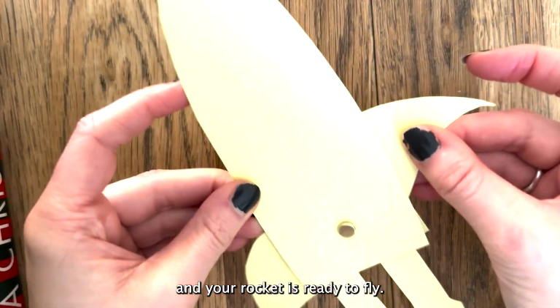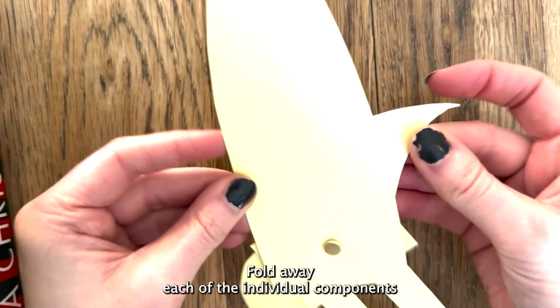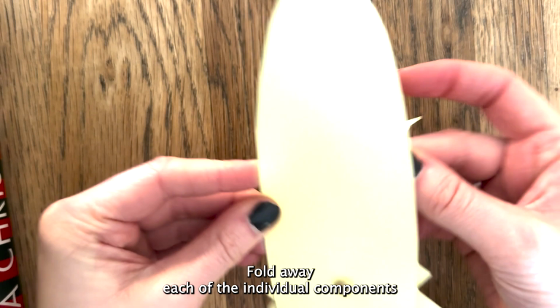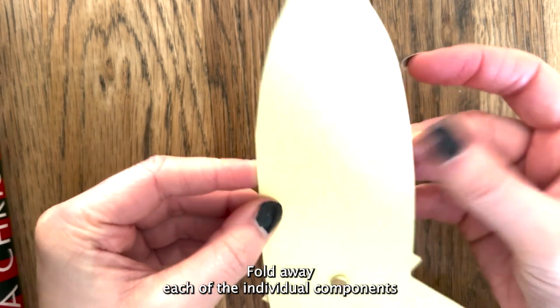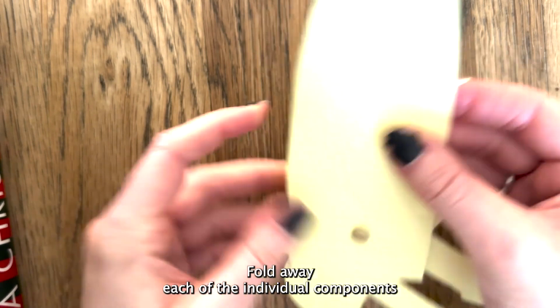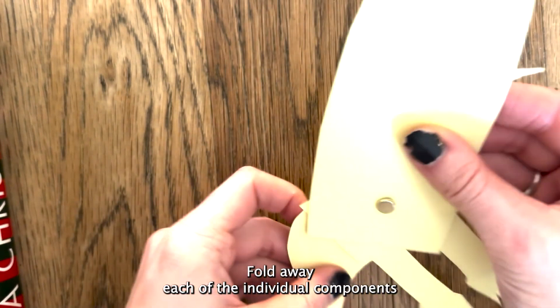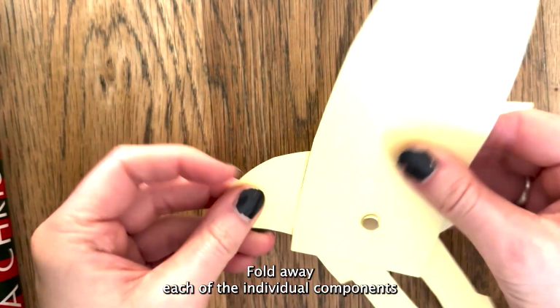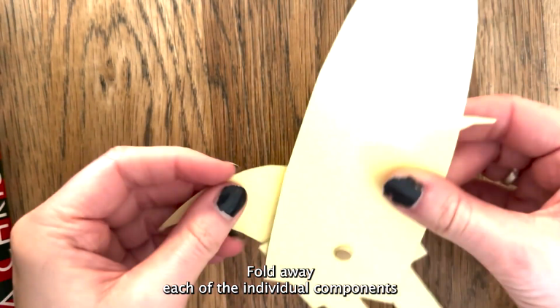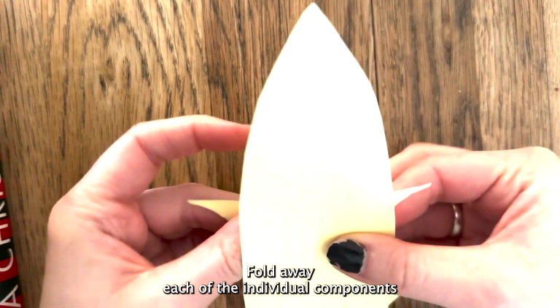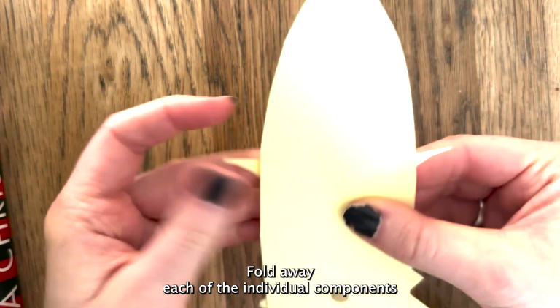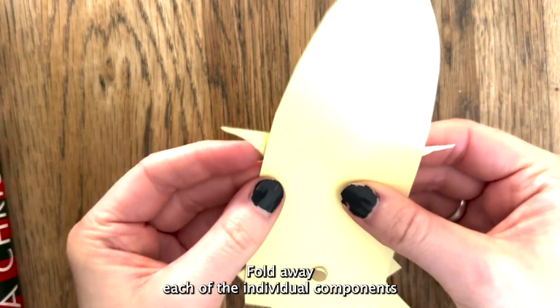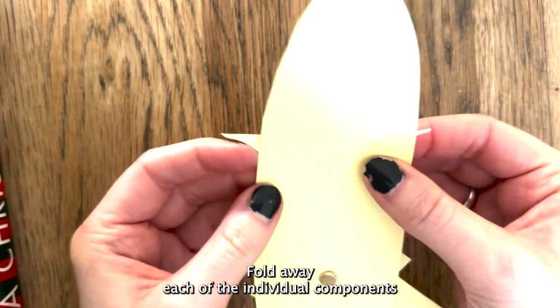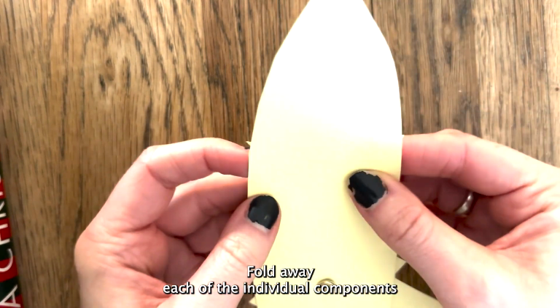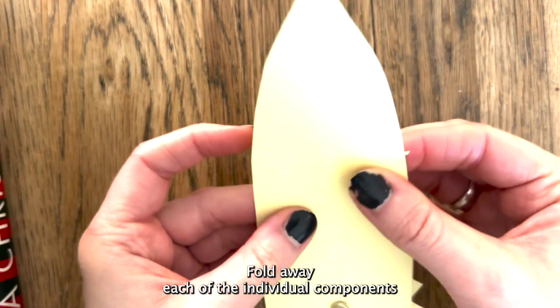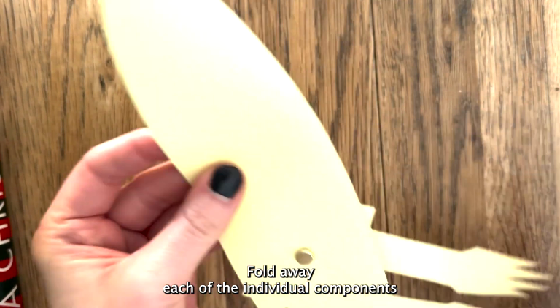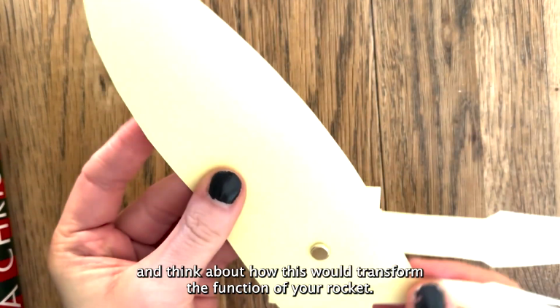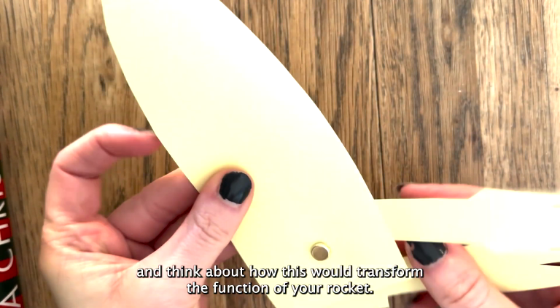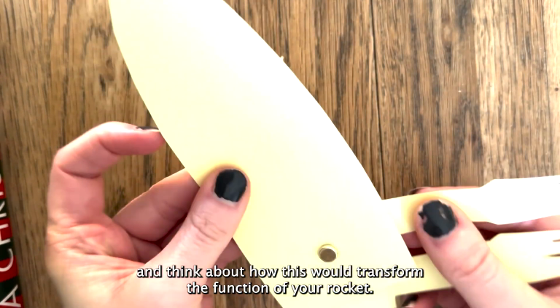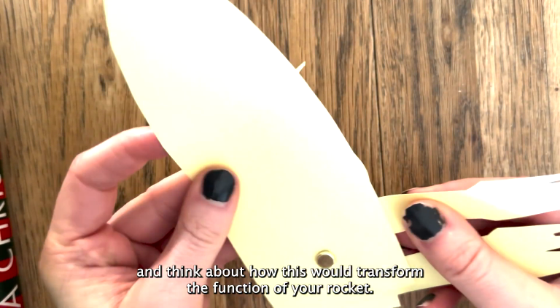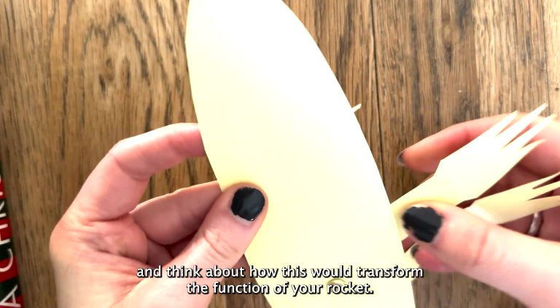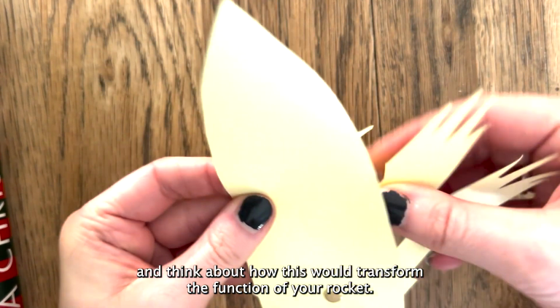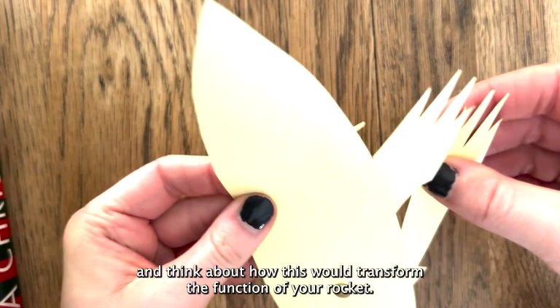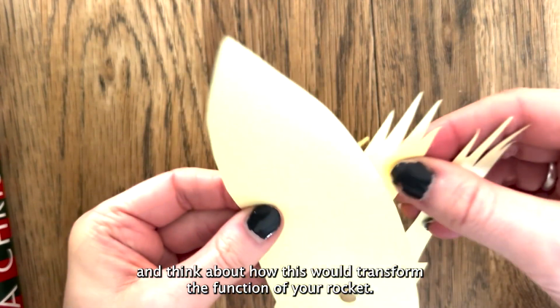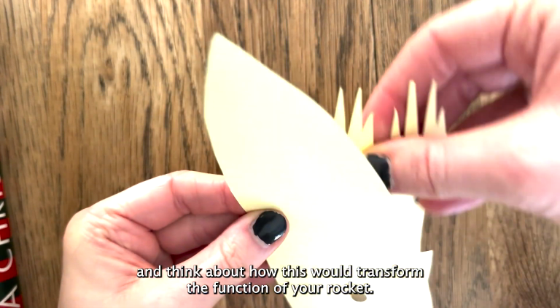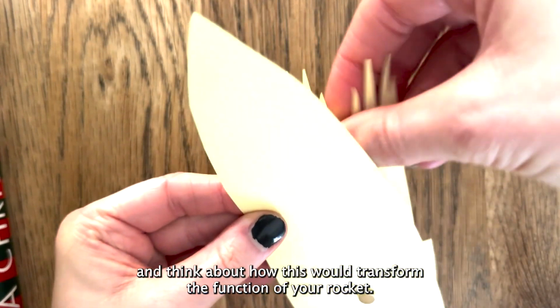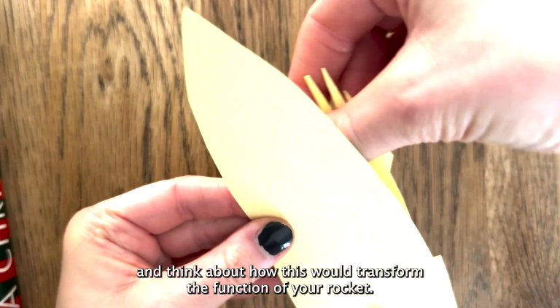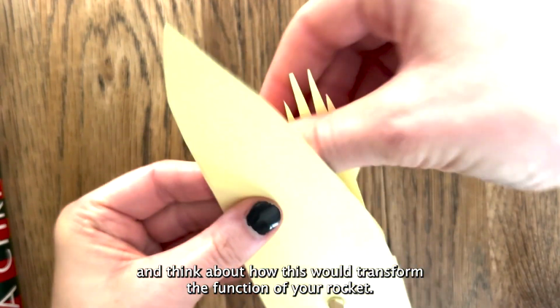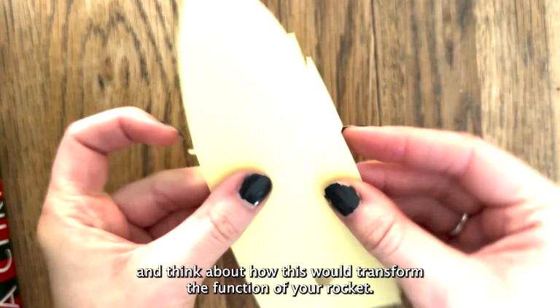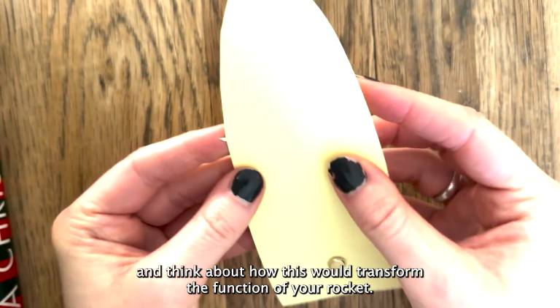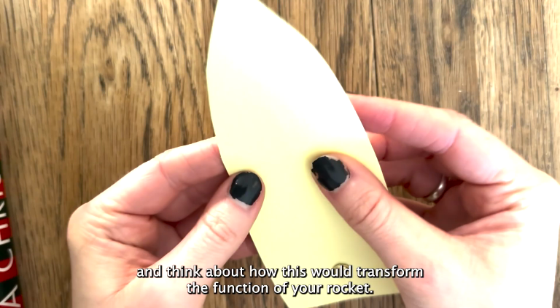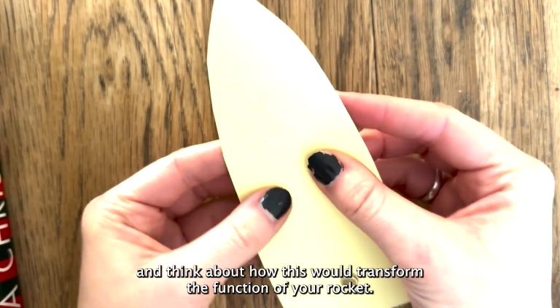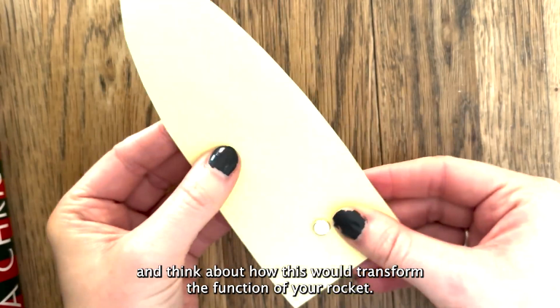Fold away each of the individual components and think about how this would transform the function of your rocket.